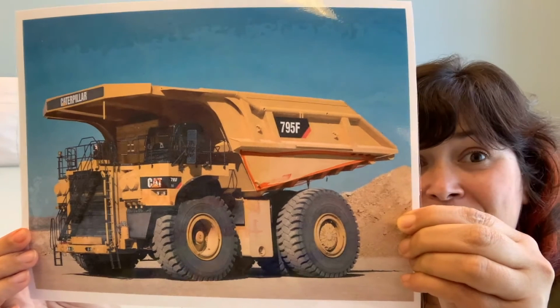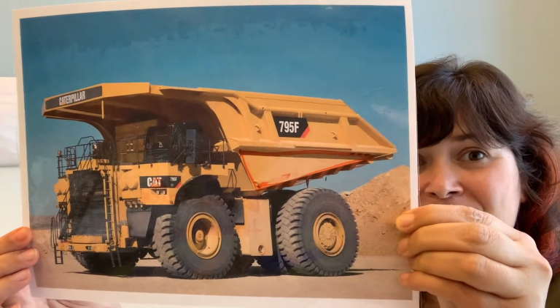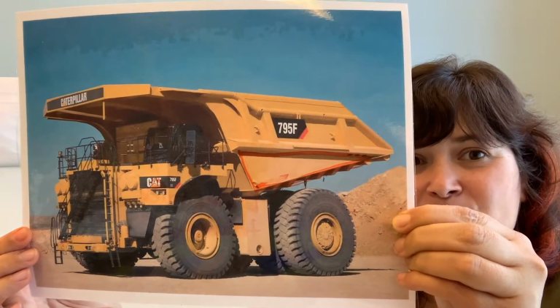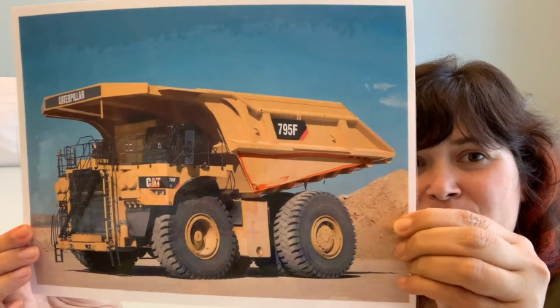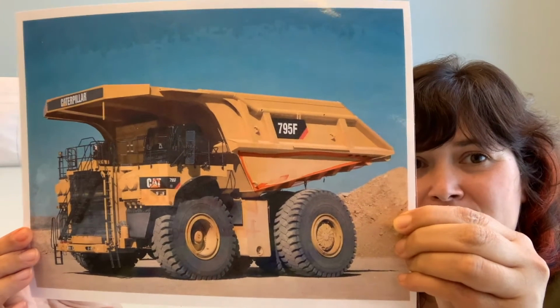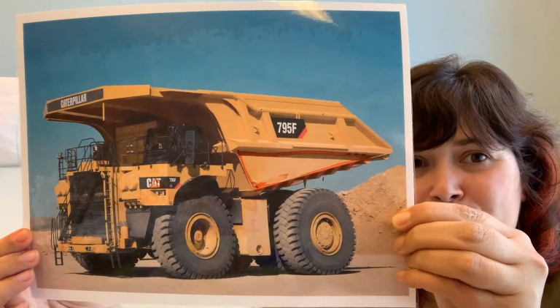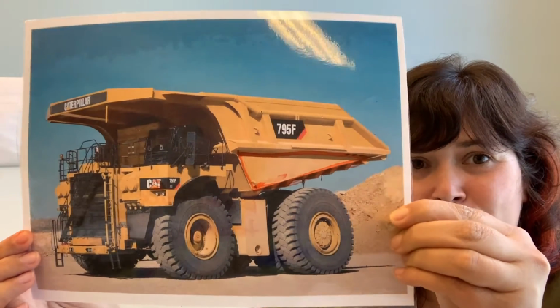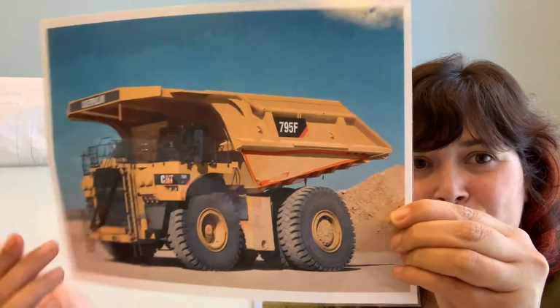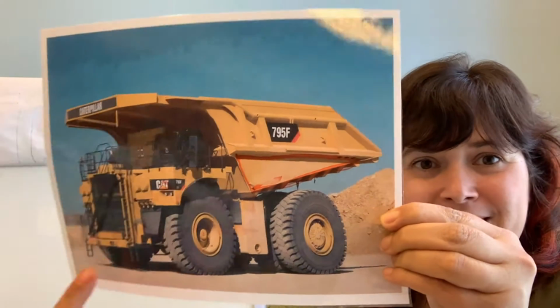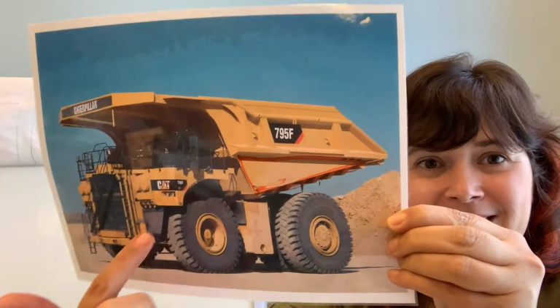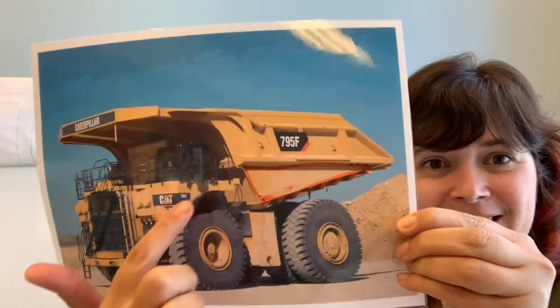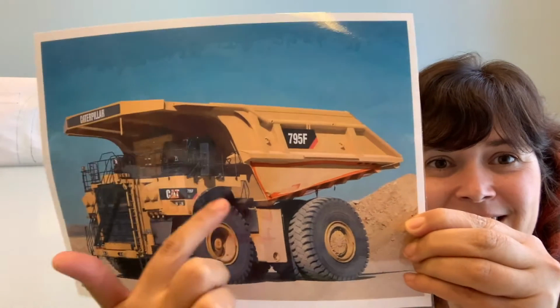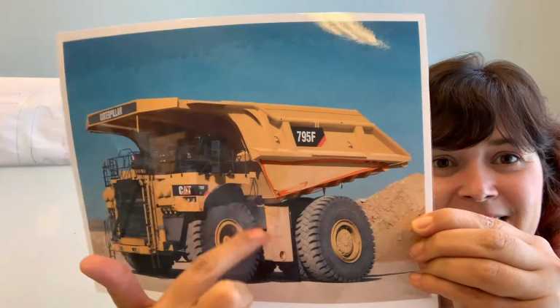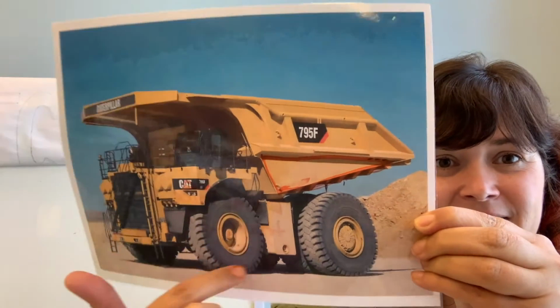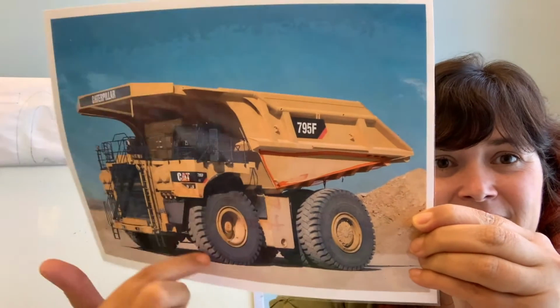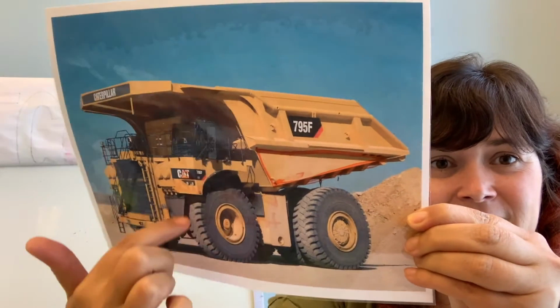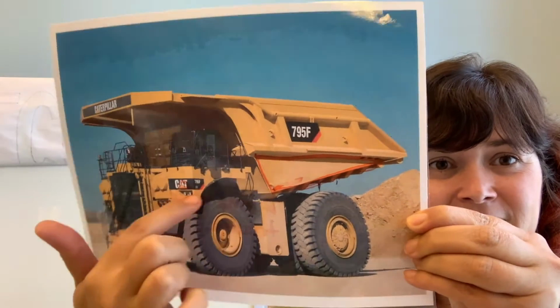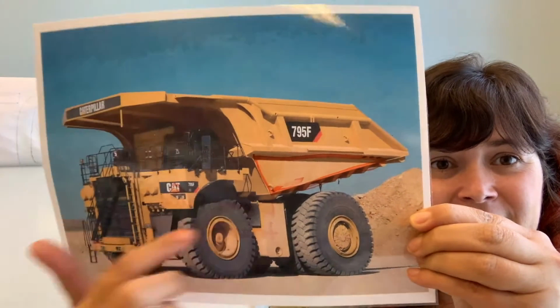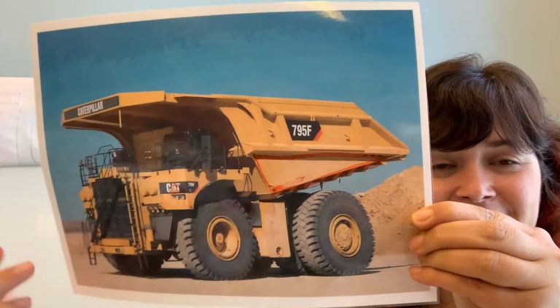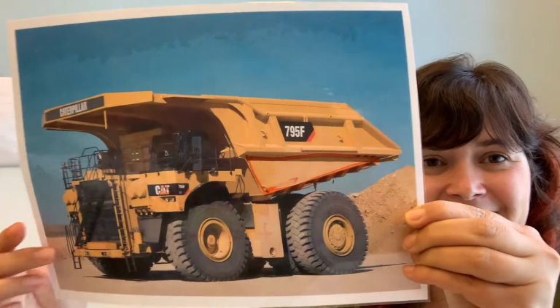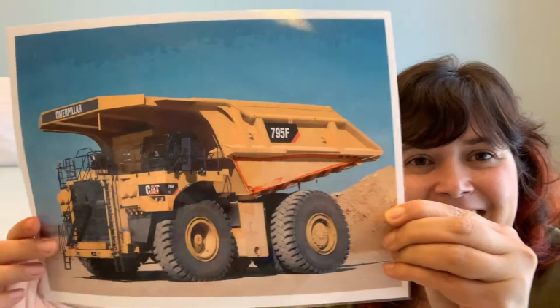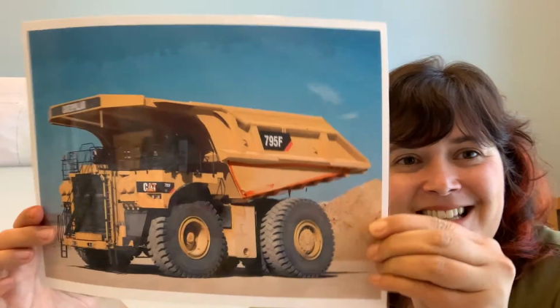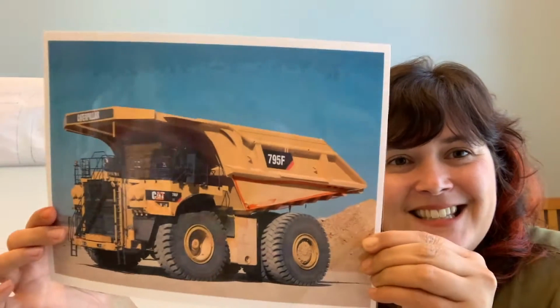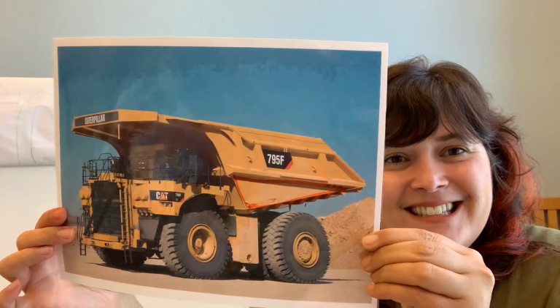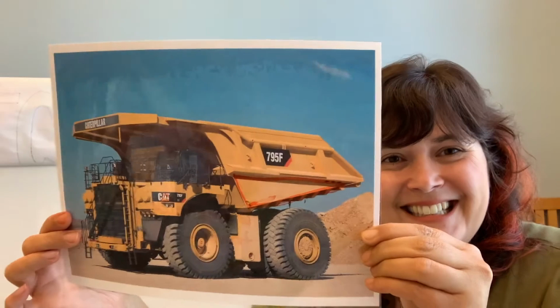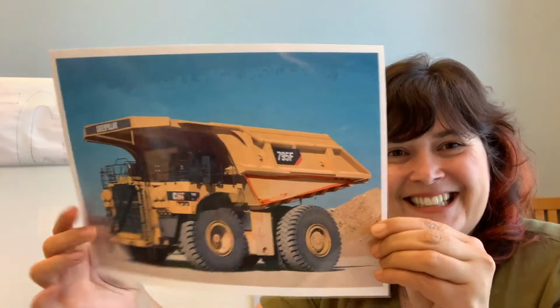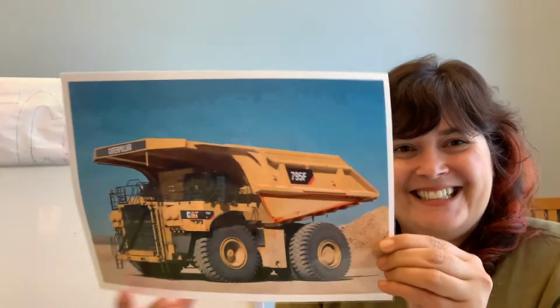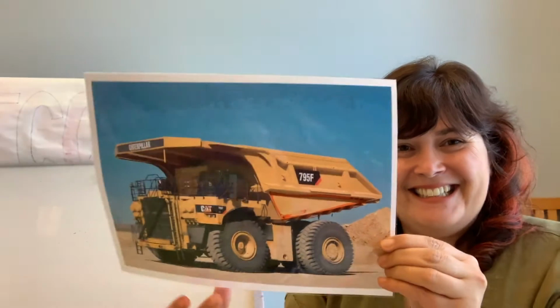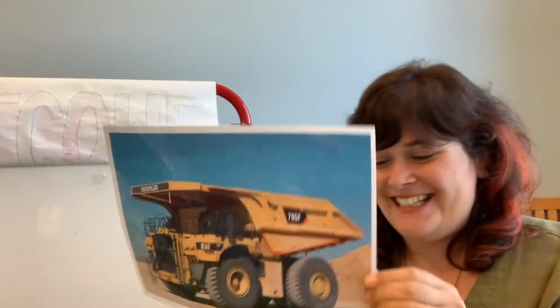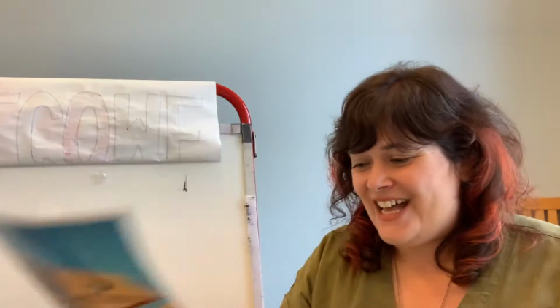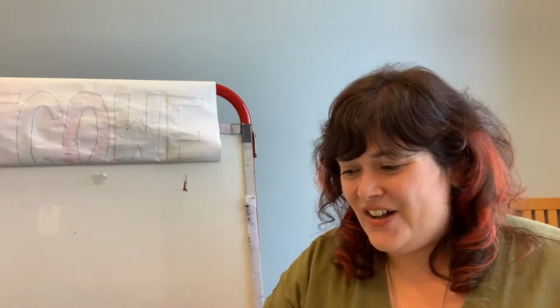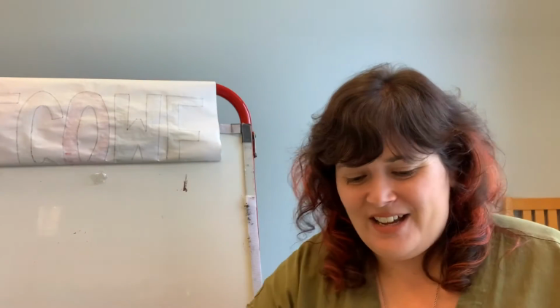What other shapes do you see on this dump truck? Do you see some circles? Yes!